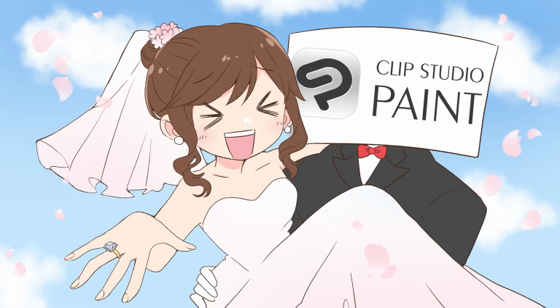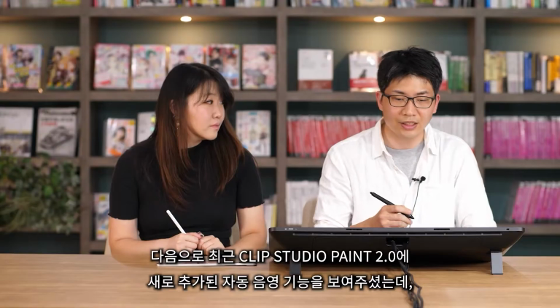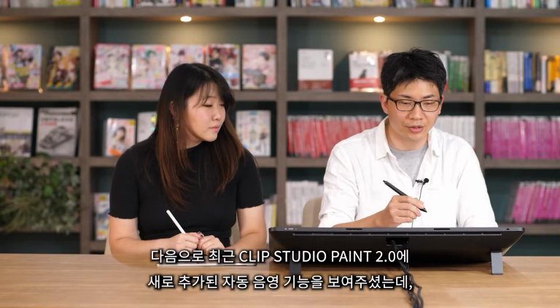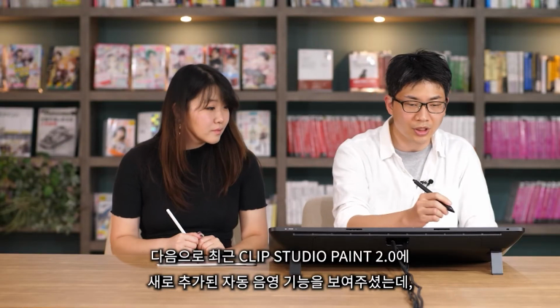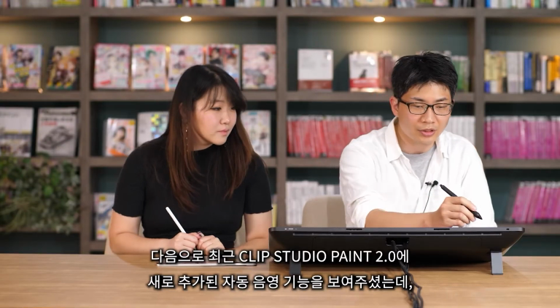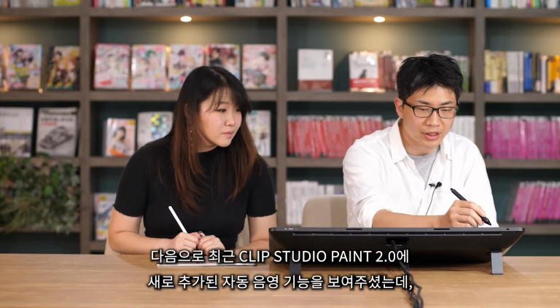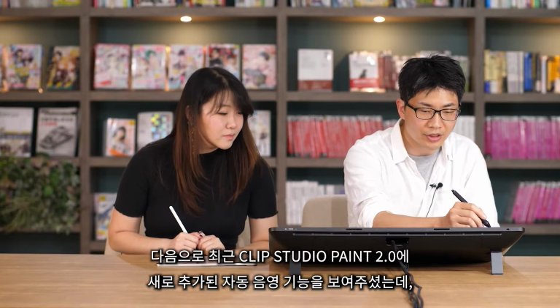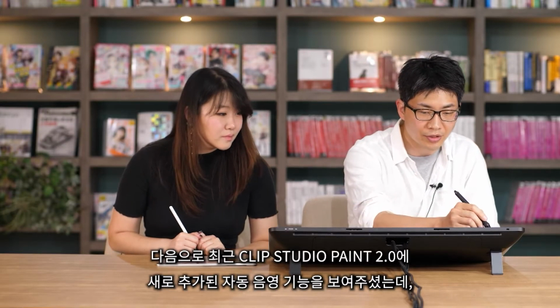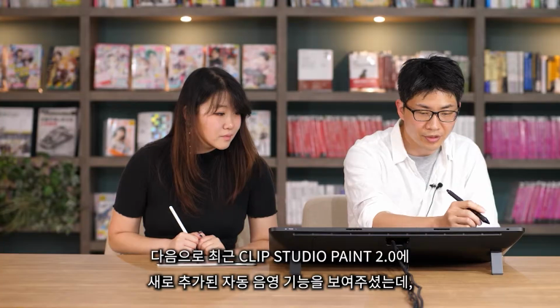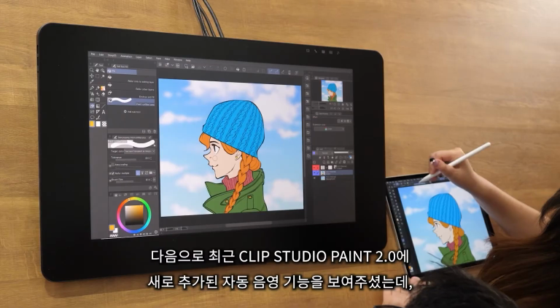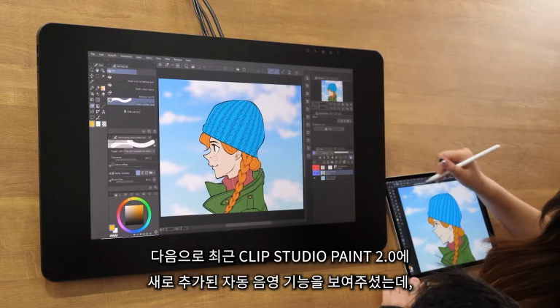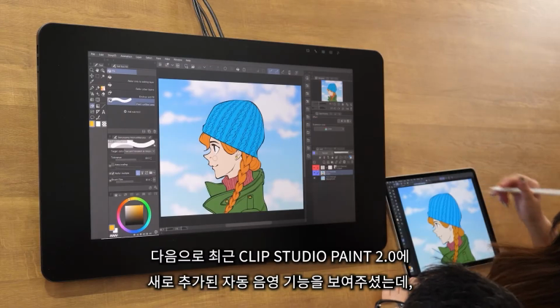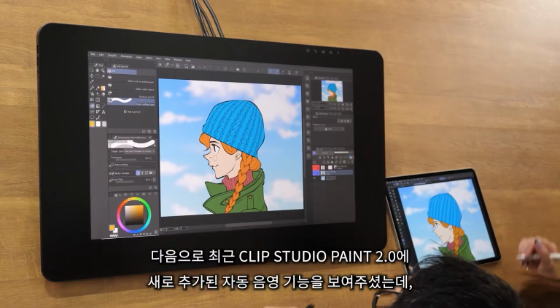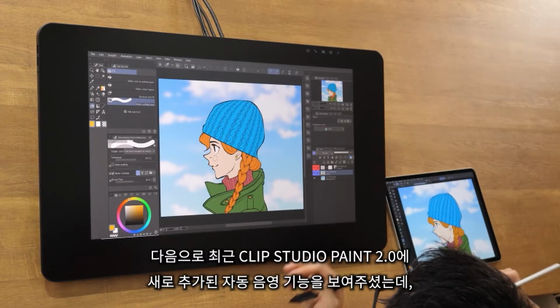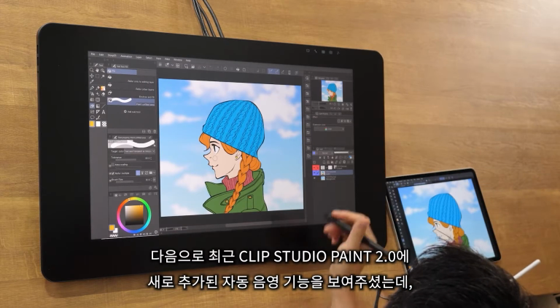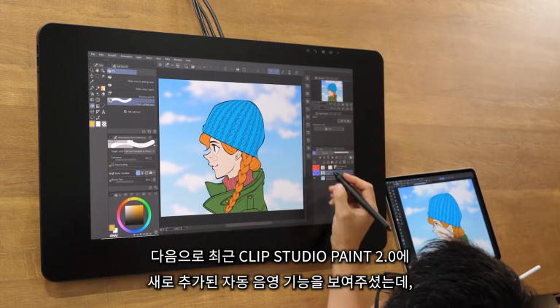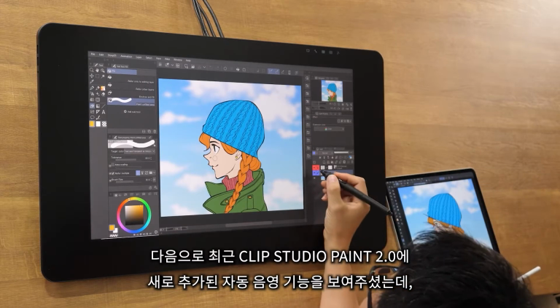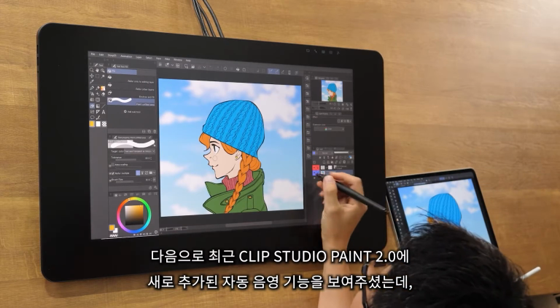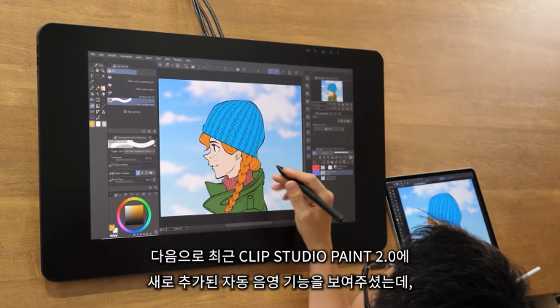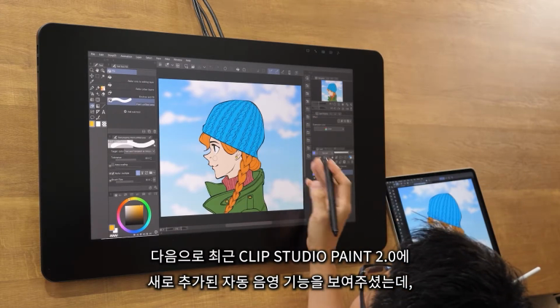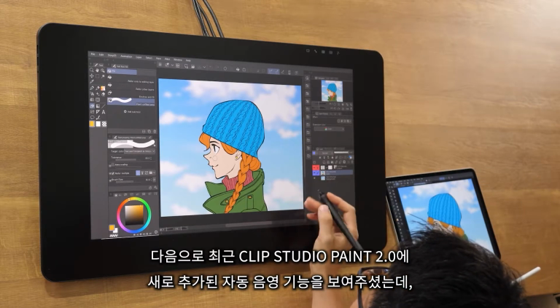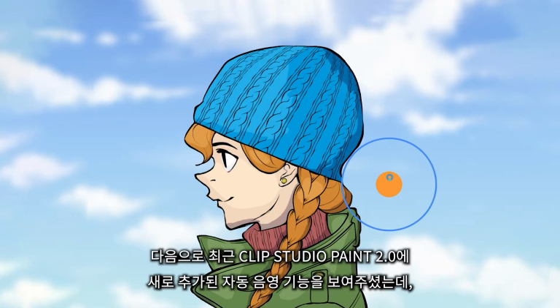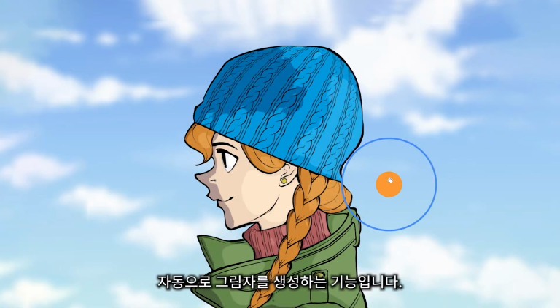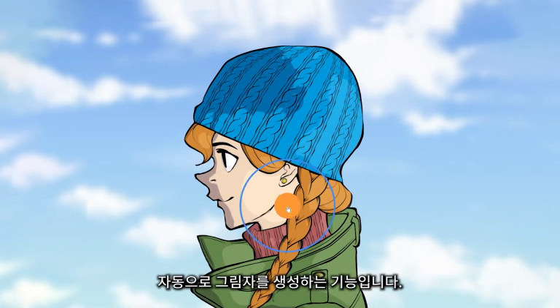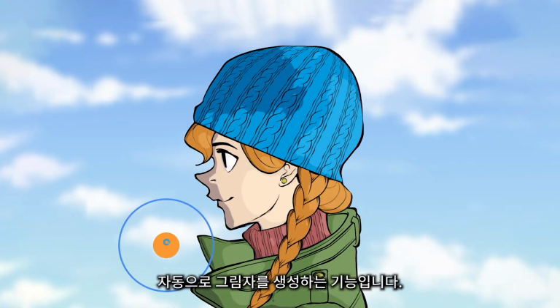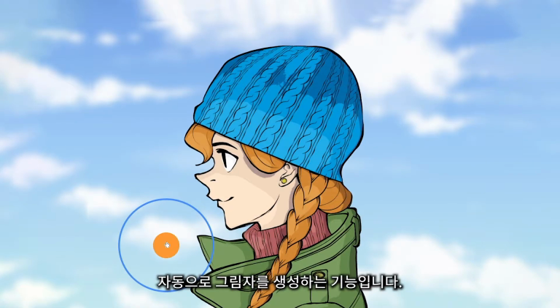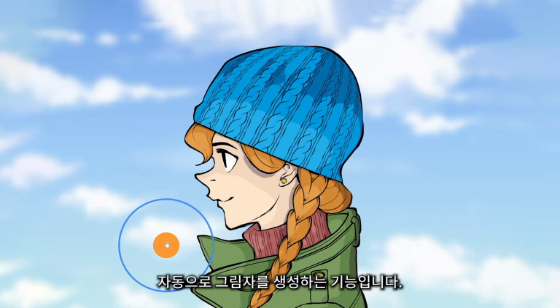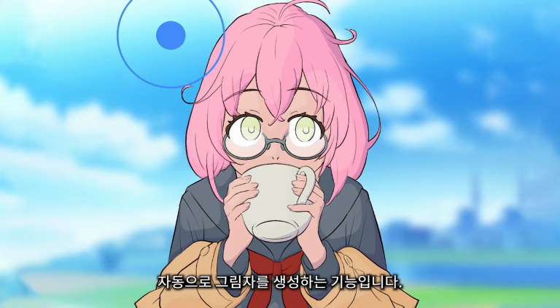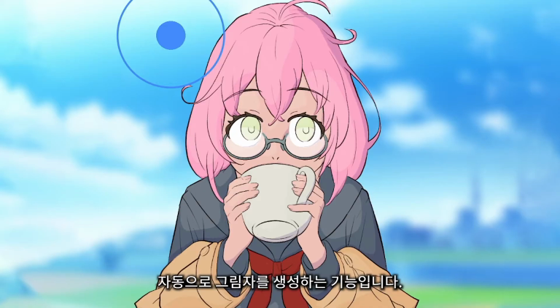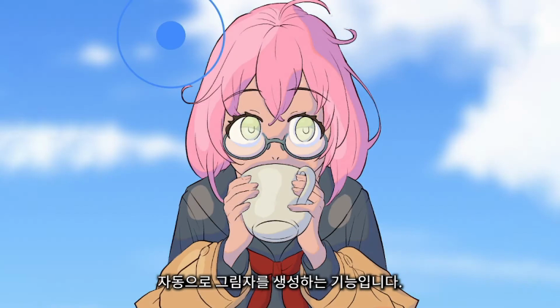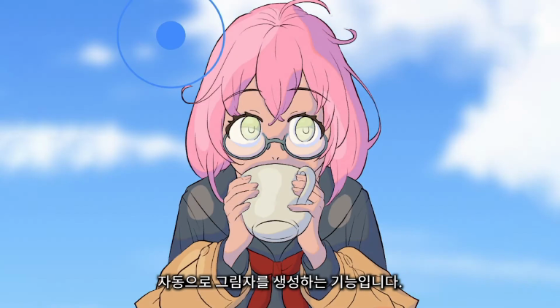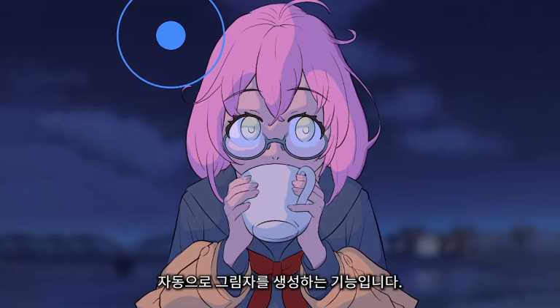Next, he showed me the new auto-shading feature that recently came with Clip Studio 2.0, which is a function that creates automatic shadows.